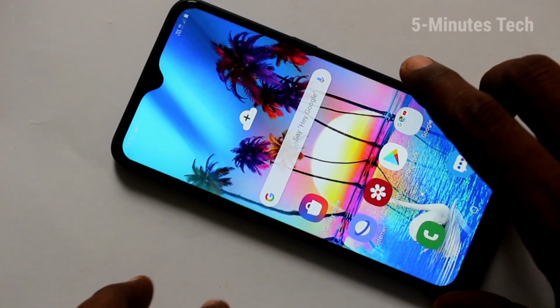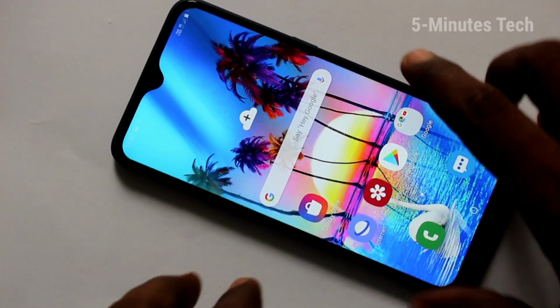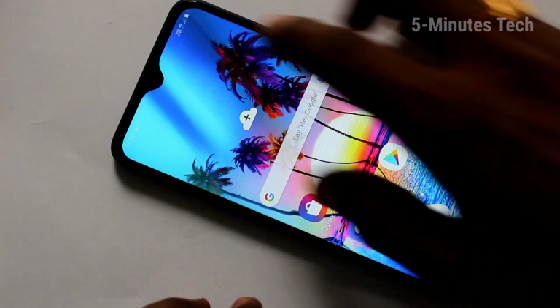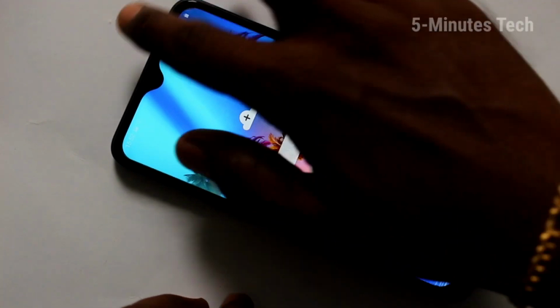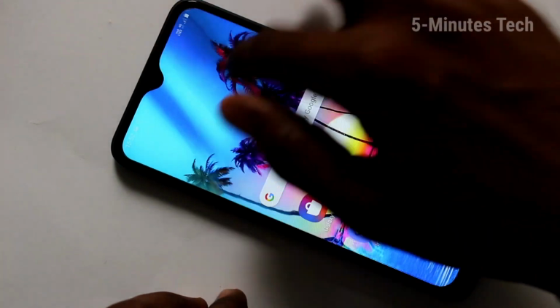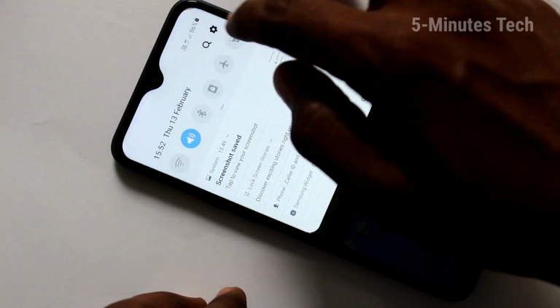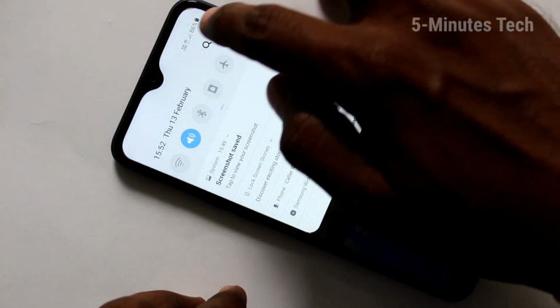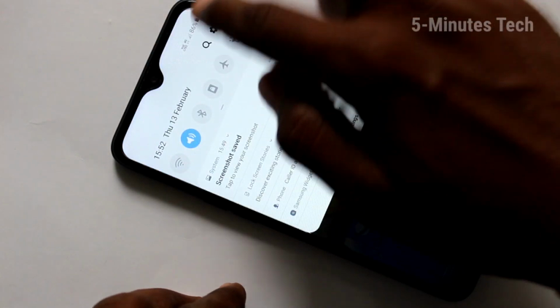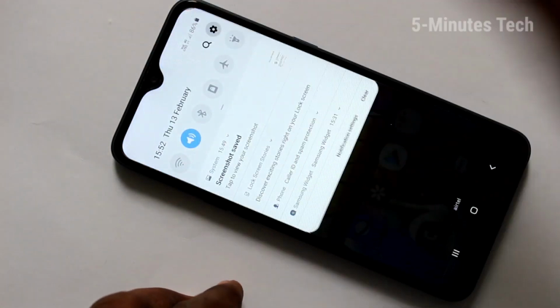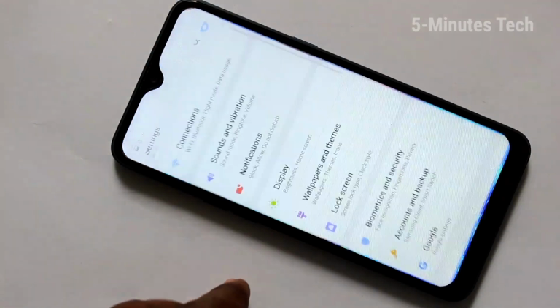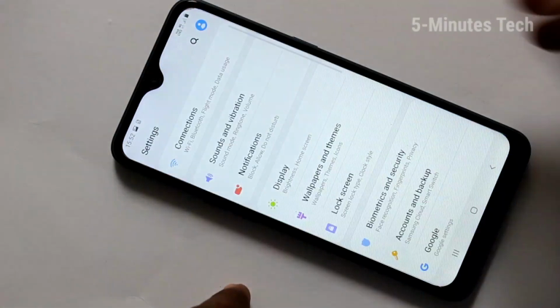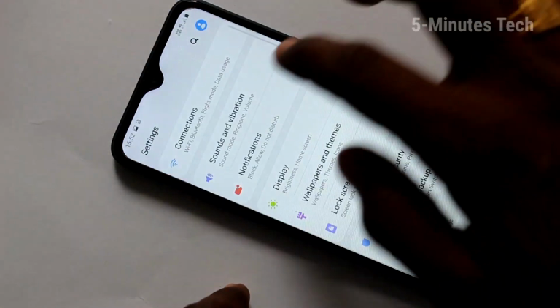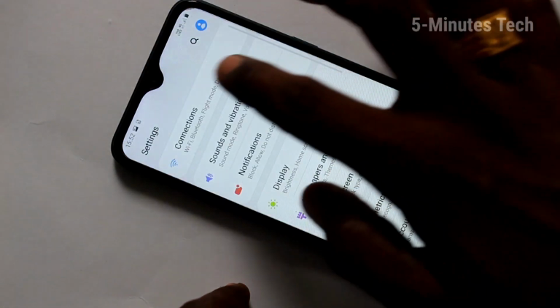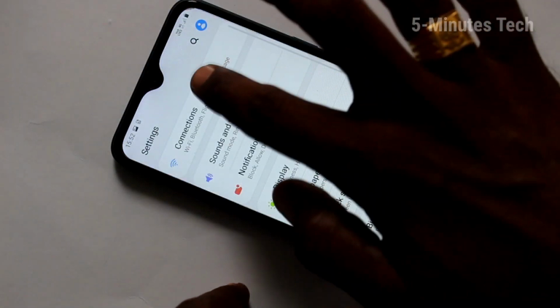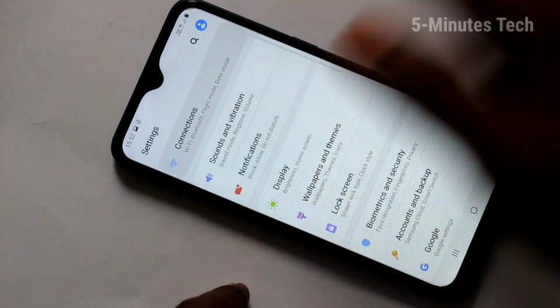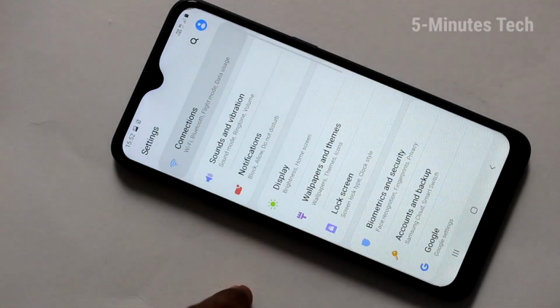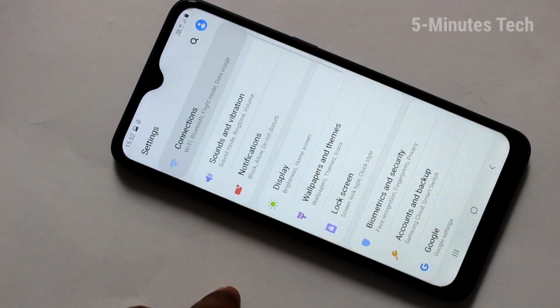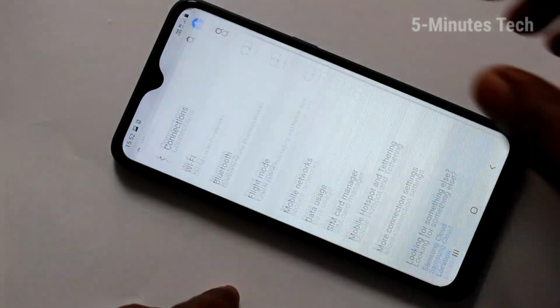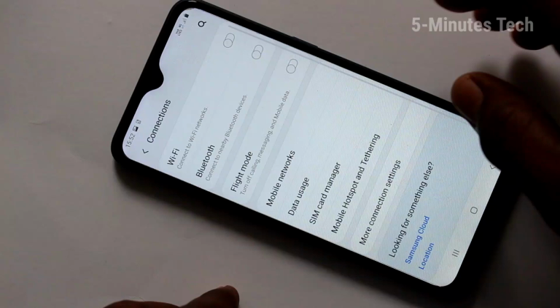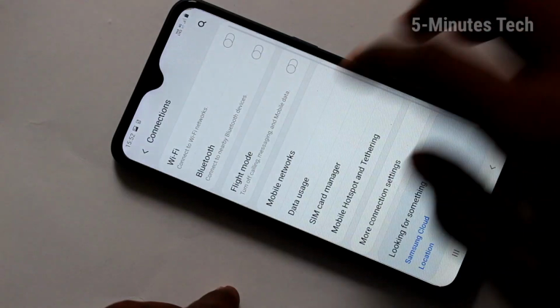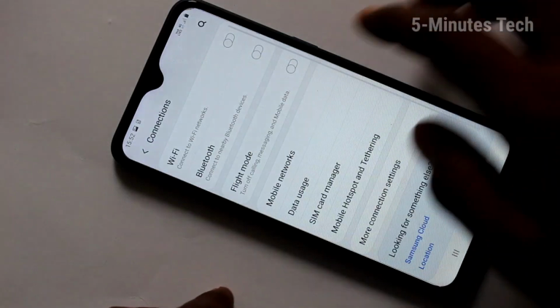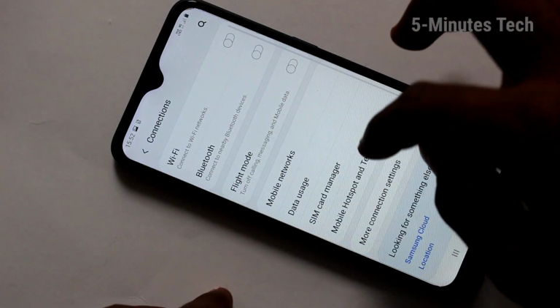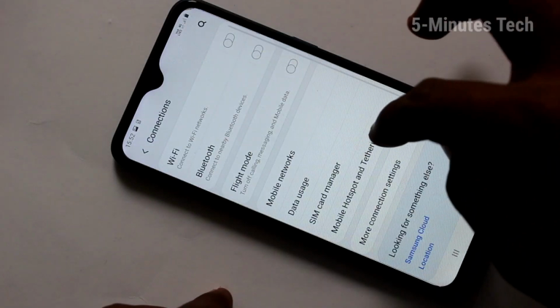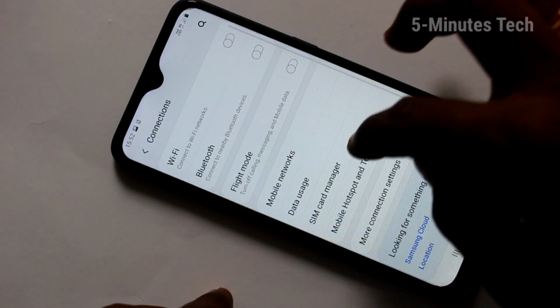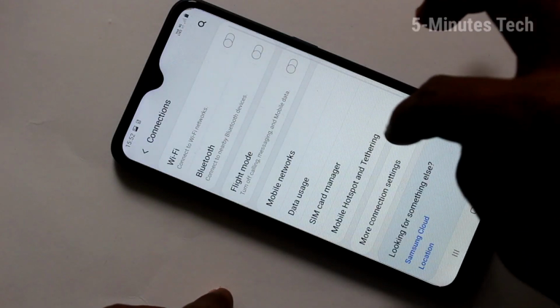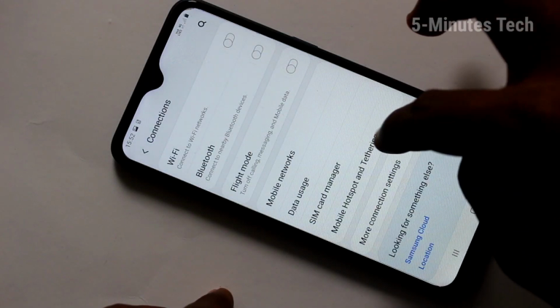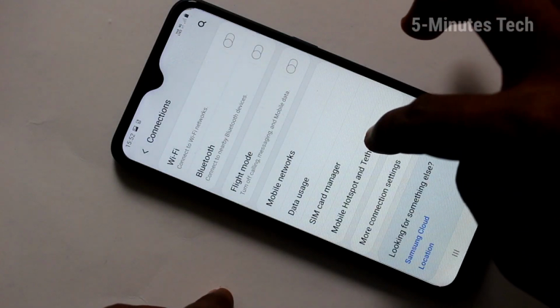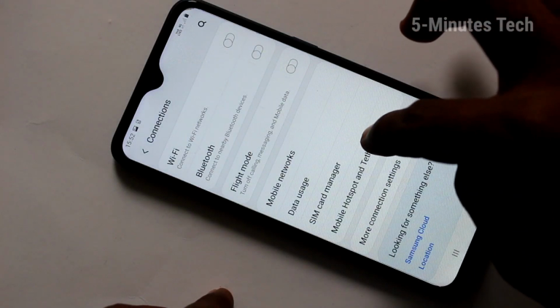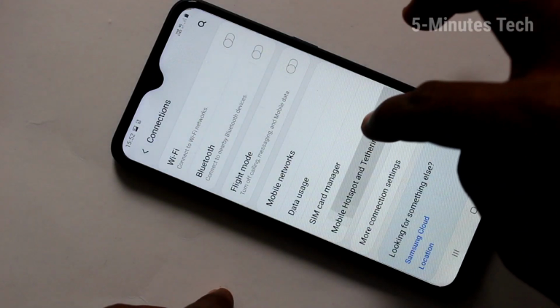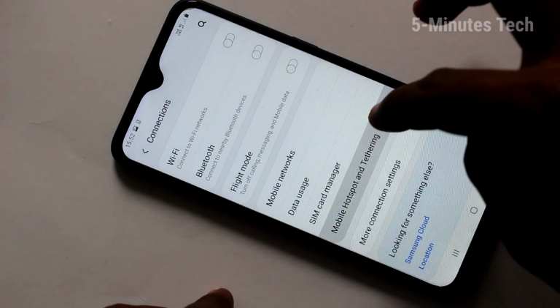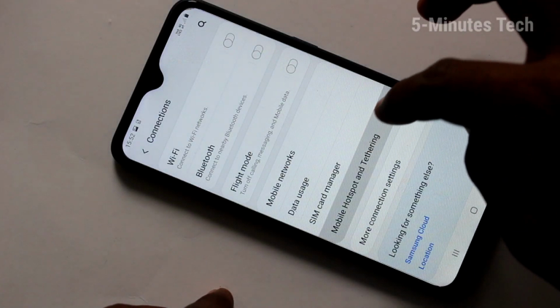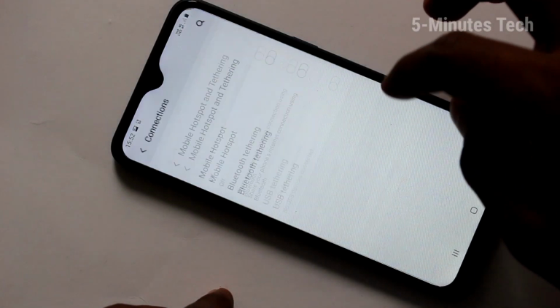First of all, in your phone, go to the Settings and click on Connections. Click on Mobile Hotspot and click the ring.